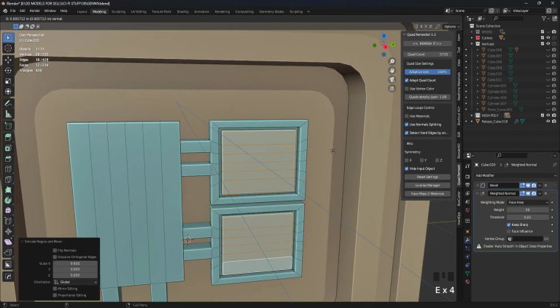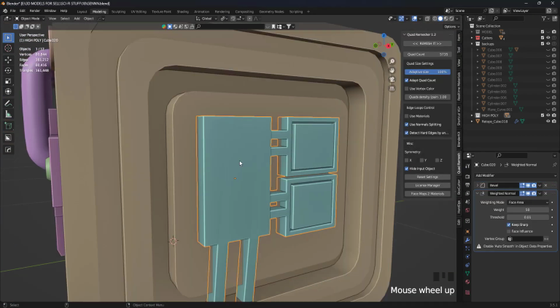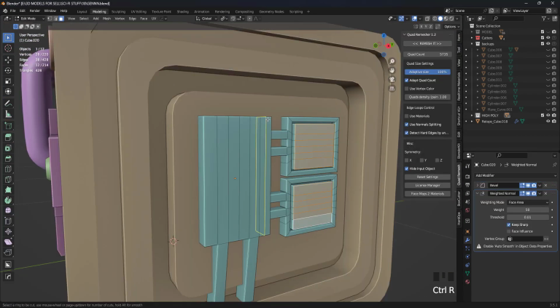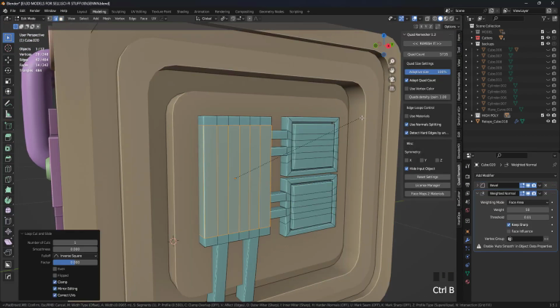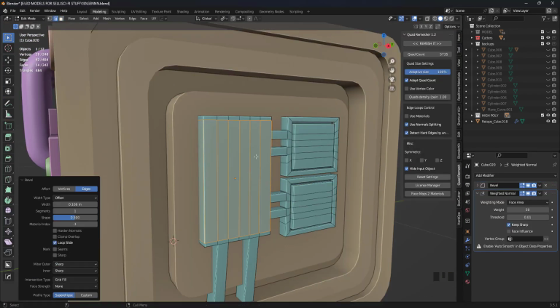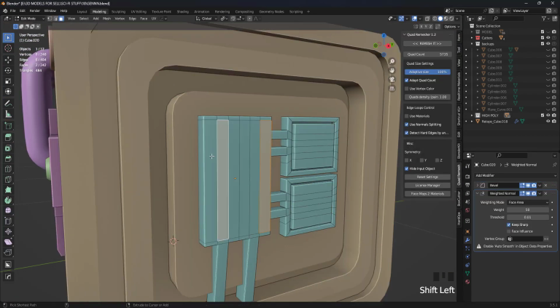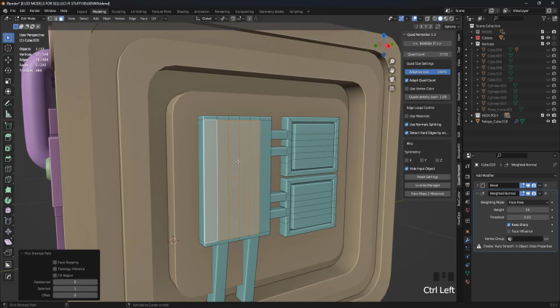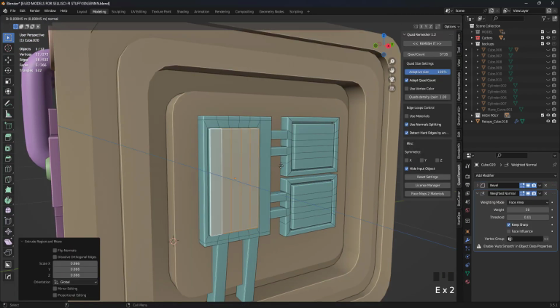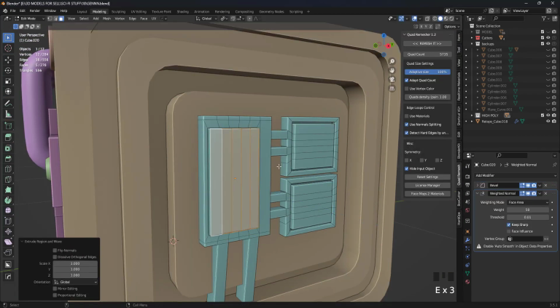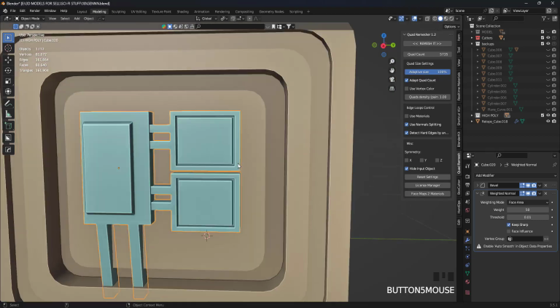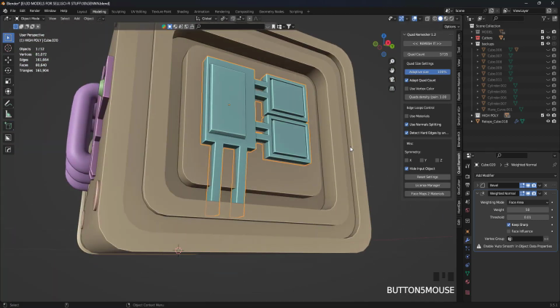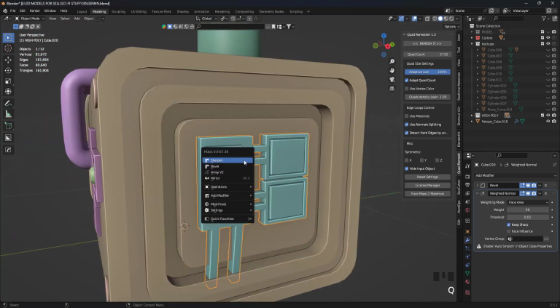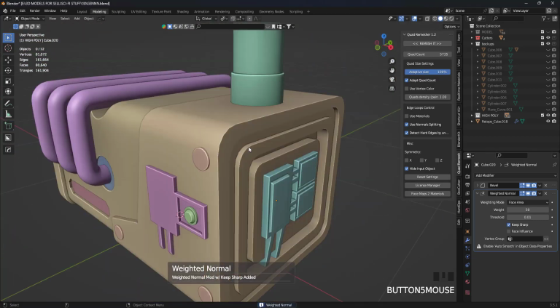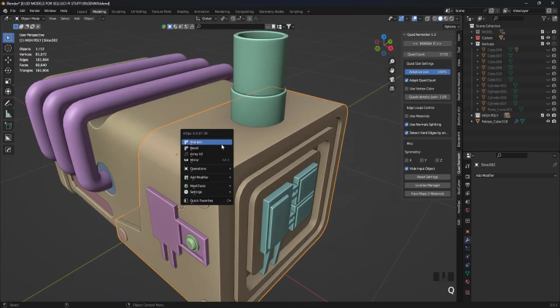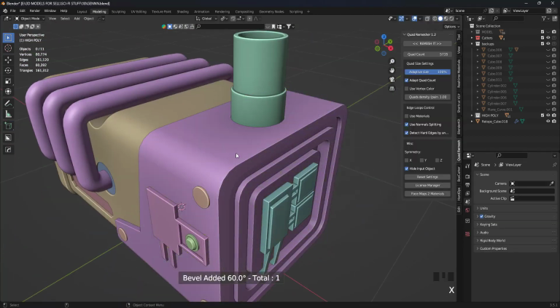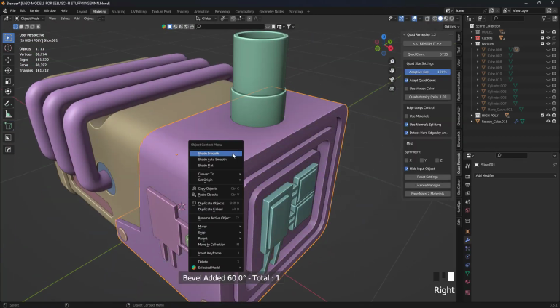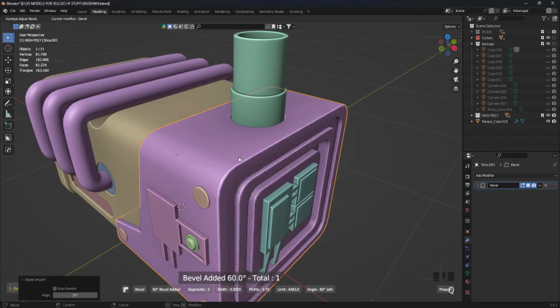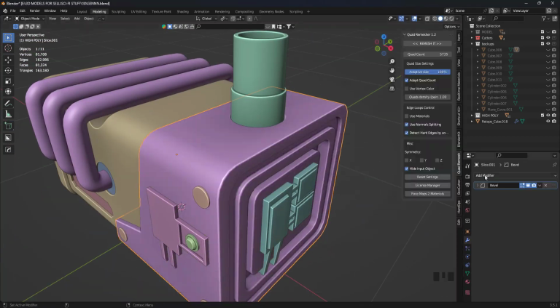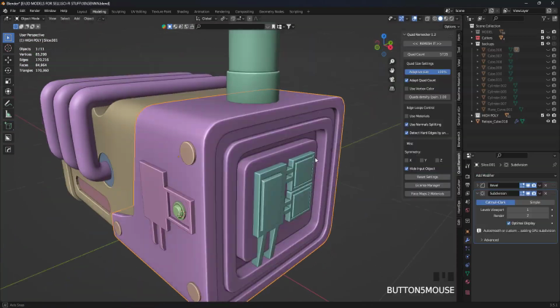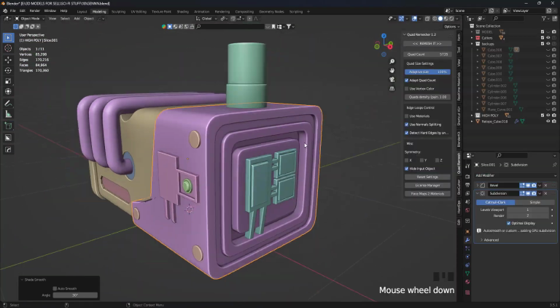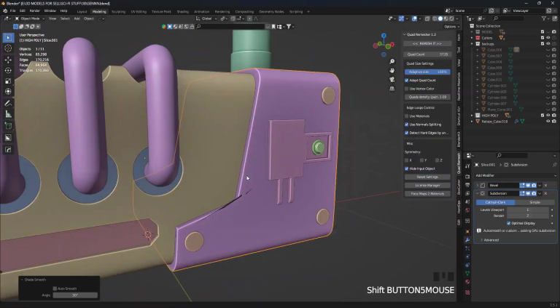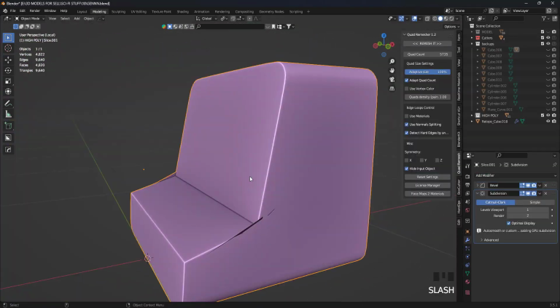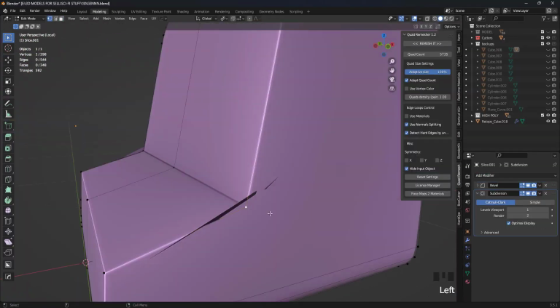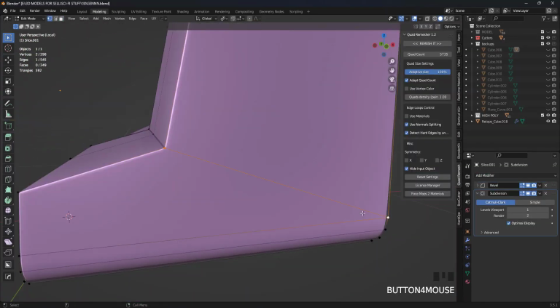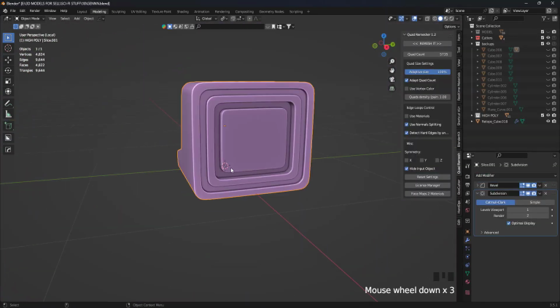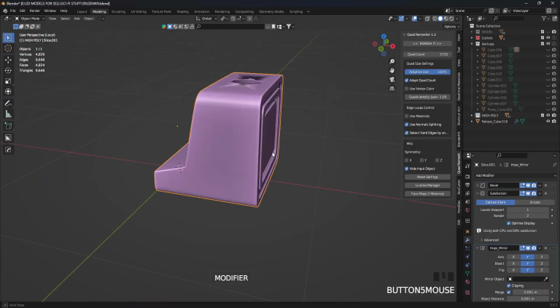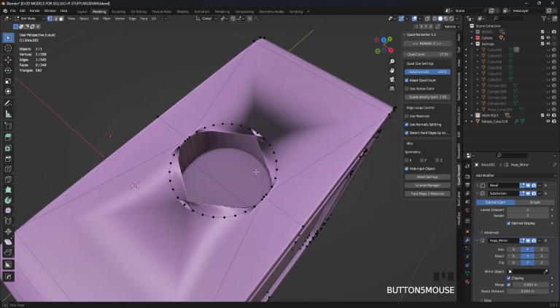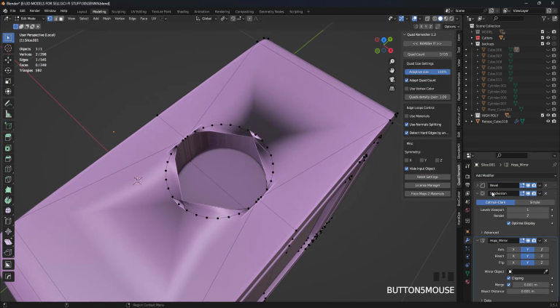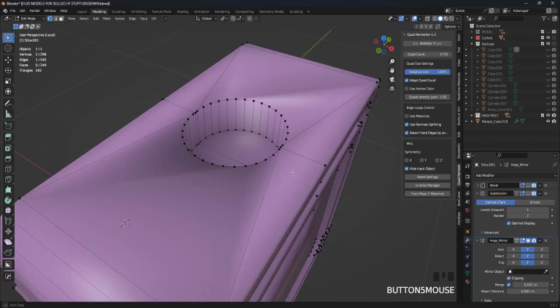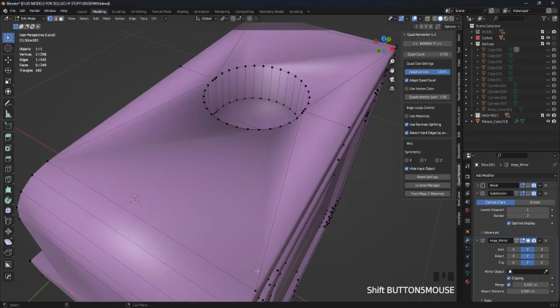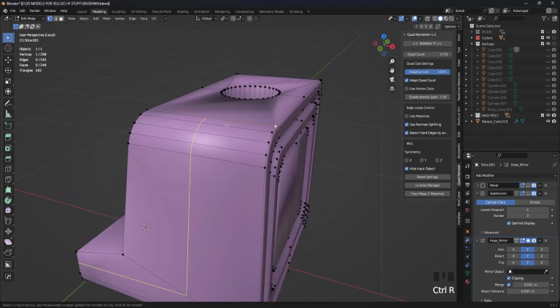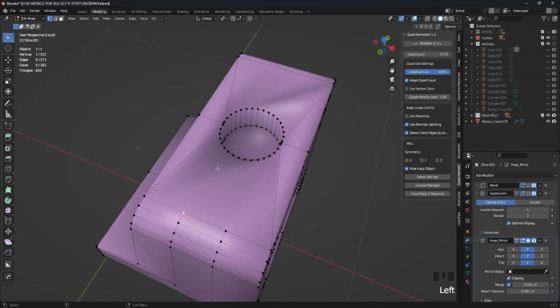Because this is a high poly model, we are adding some details to it so that we can bake it later into the low poly model.